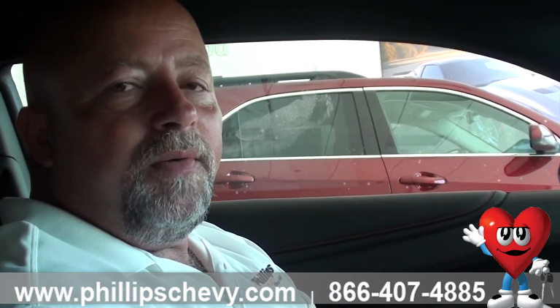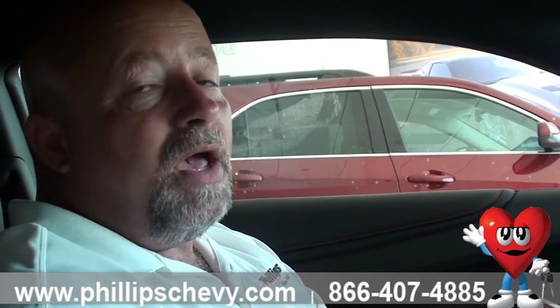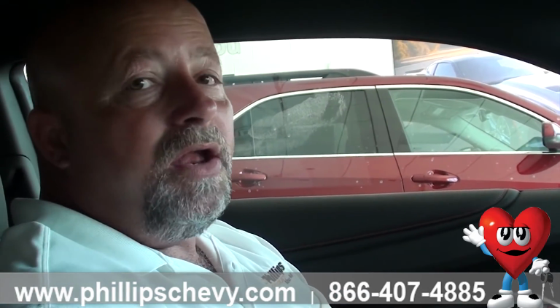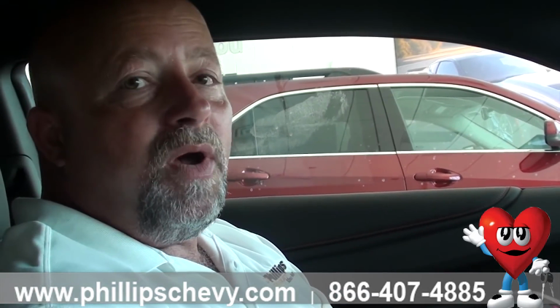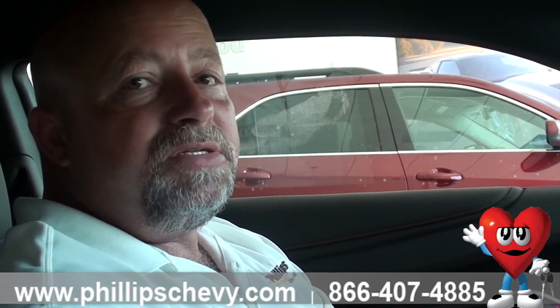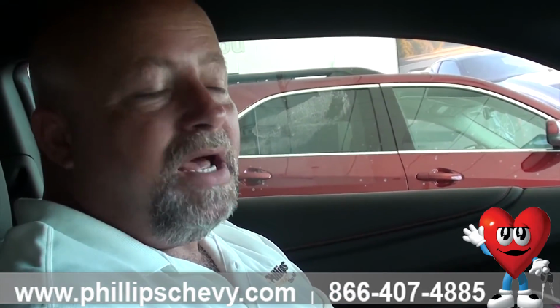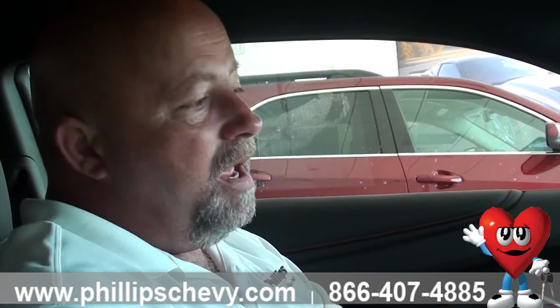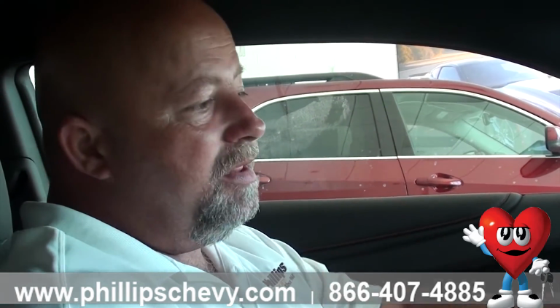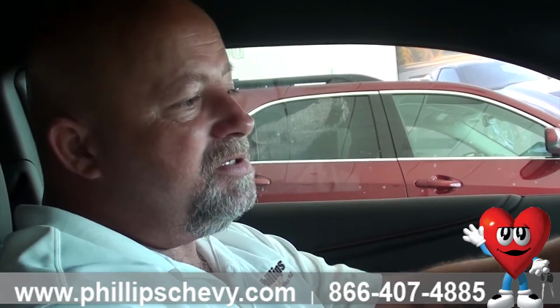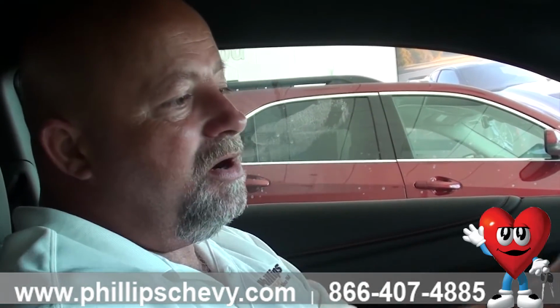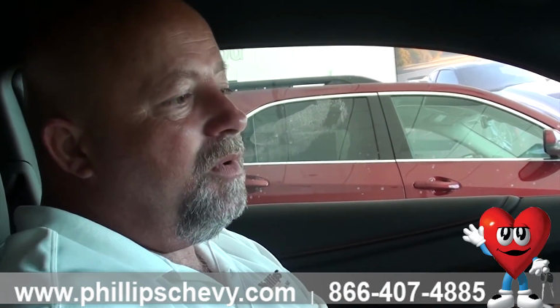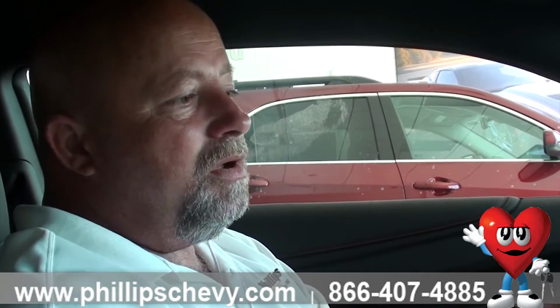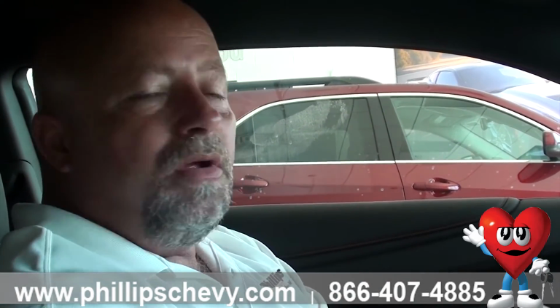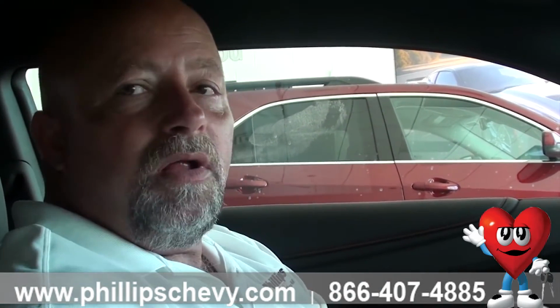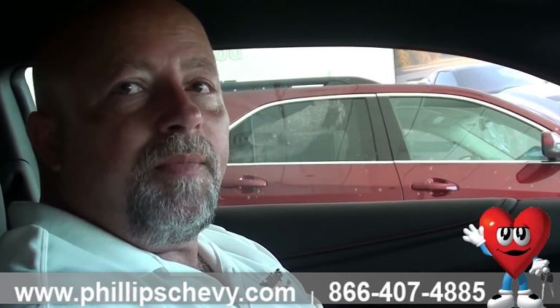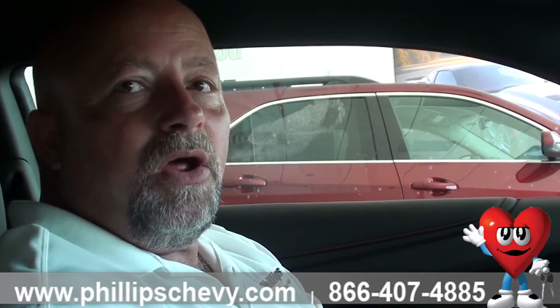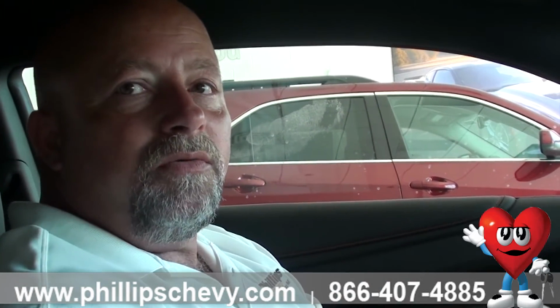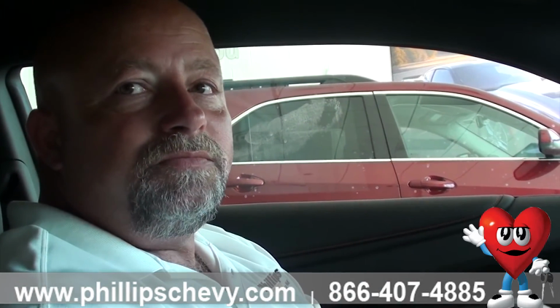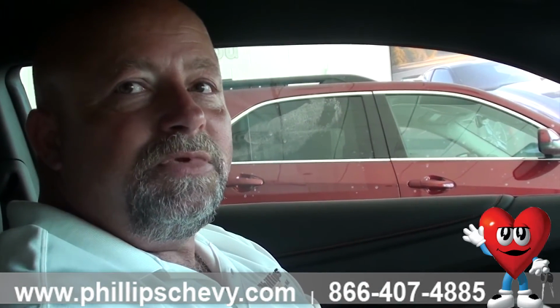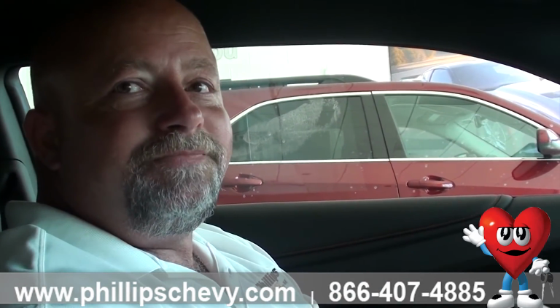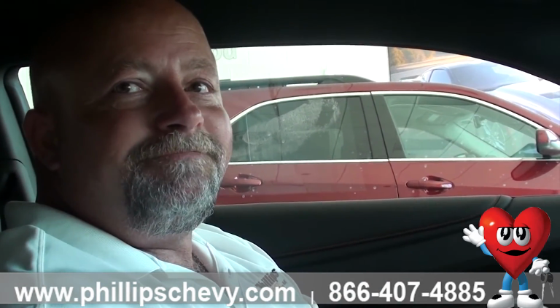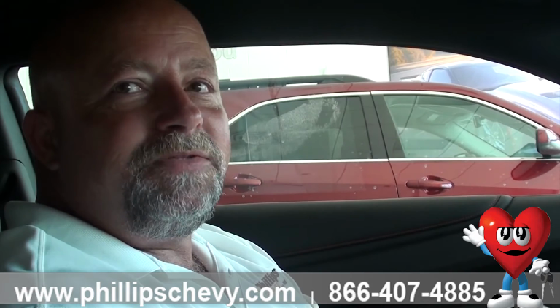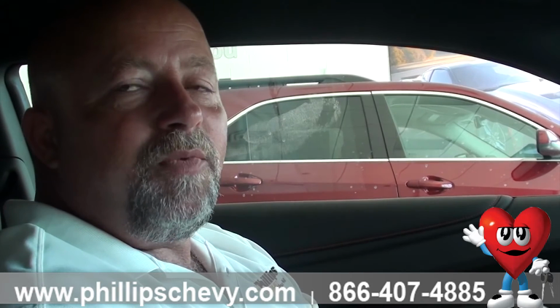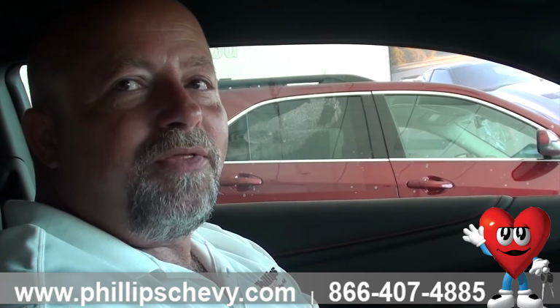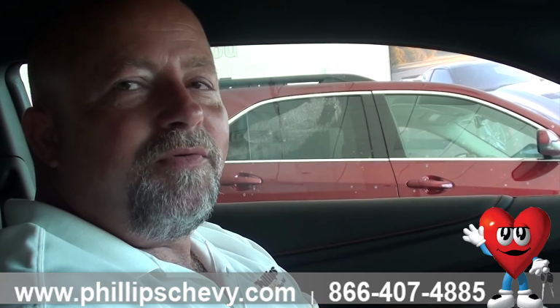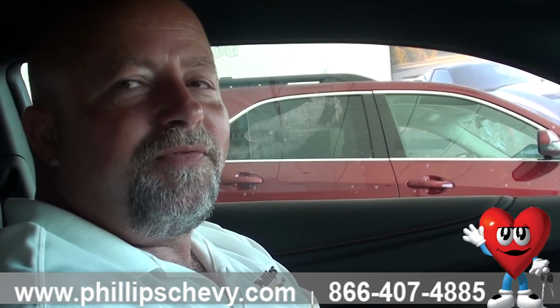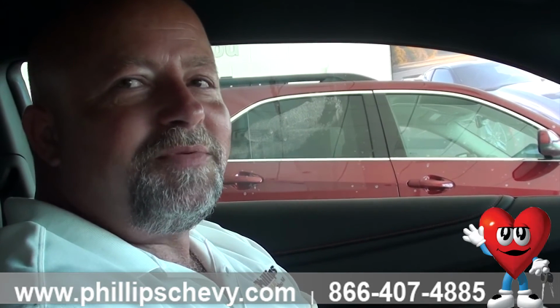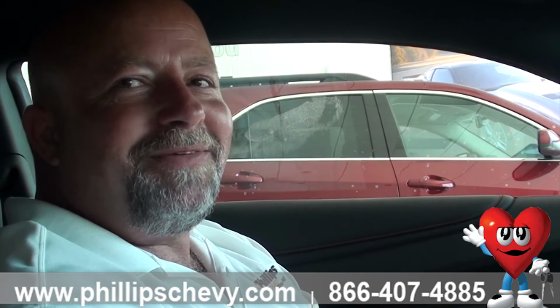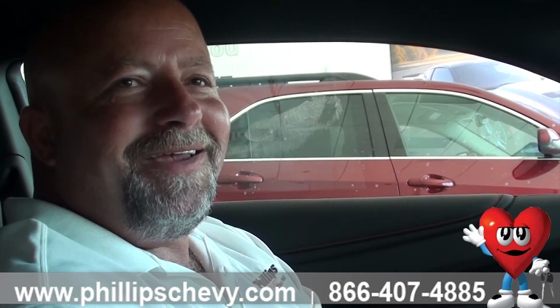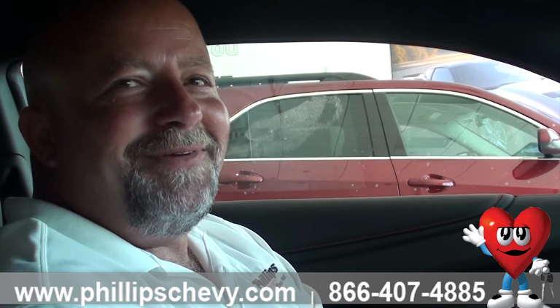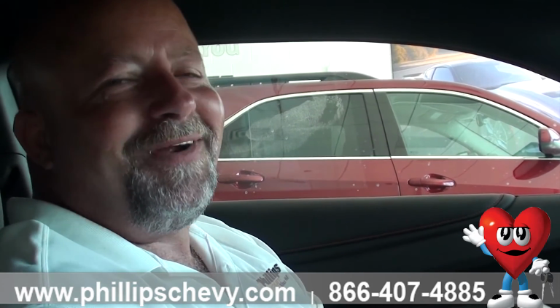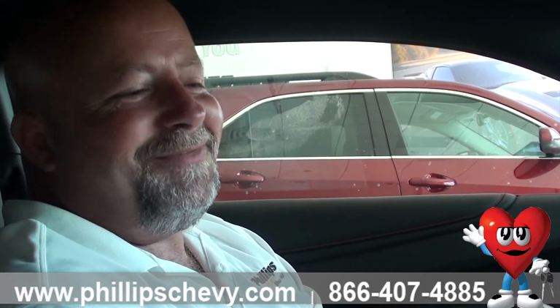If you've got any questions on any of the steering wheel features, let me know. Tim Rath over at Phillips Chevrolet in Frankfort.